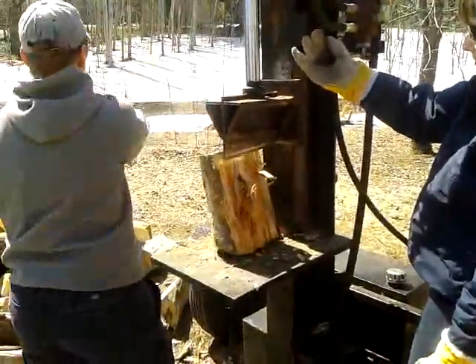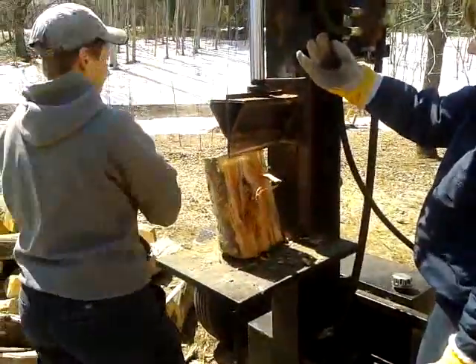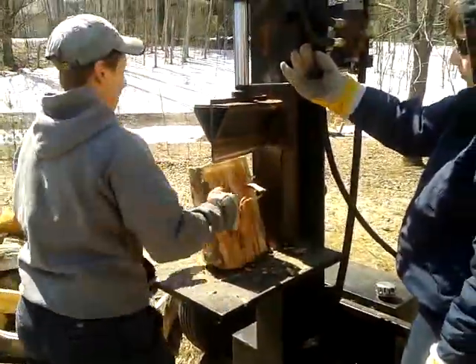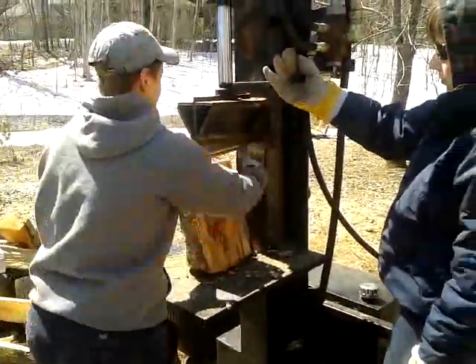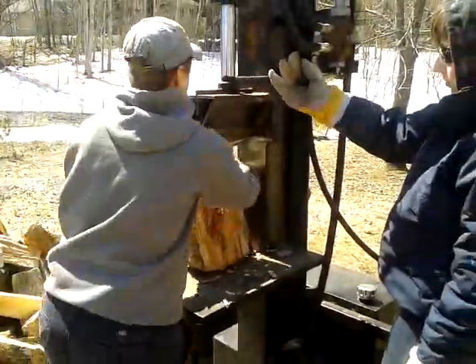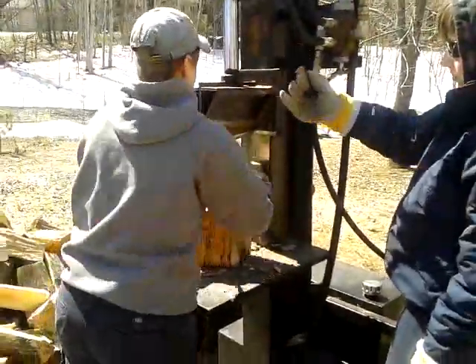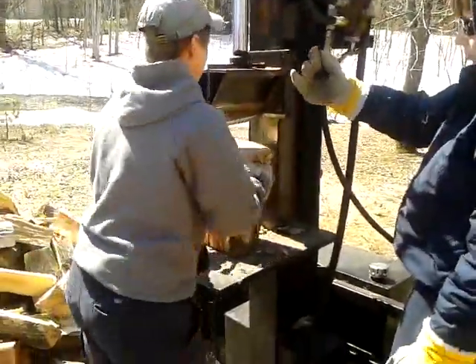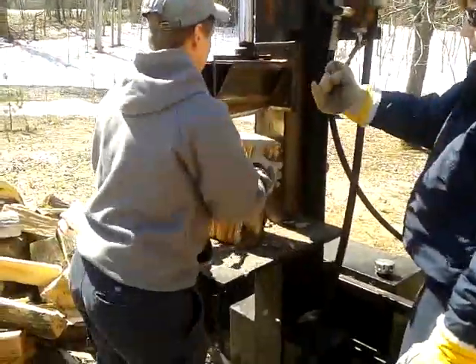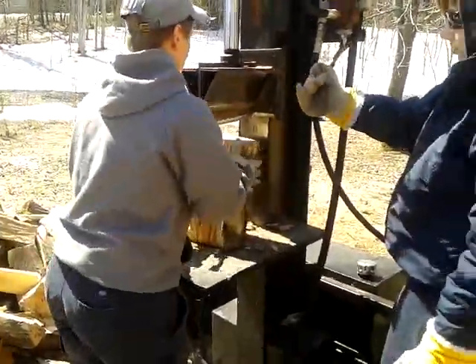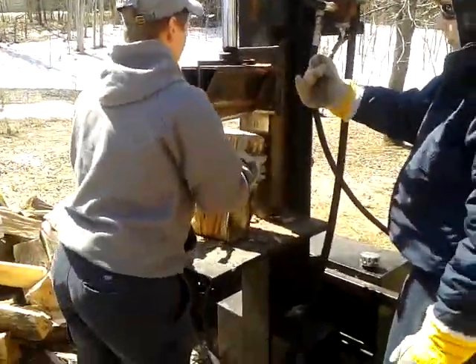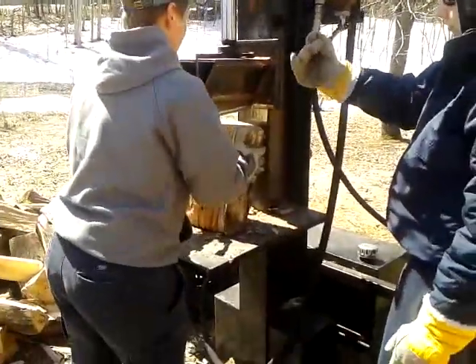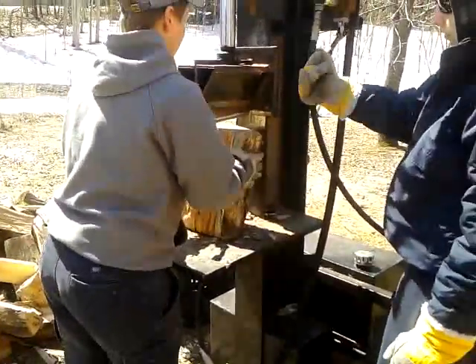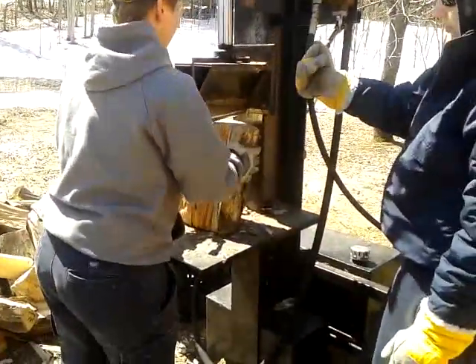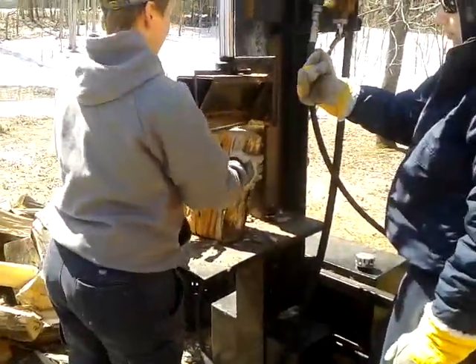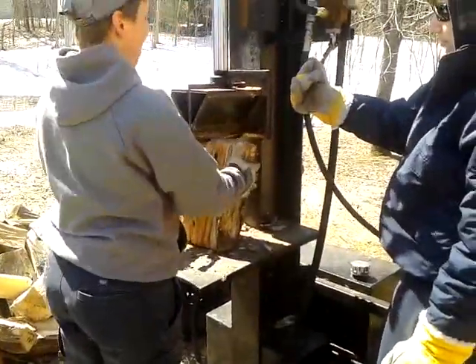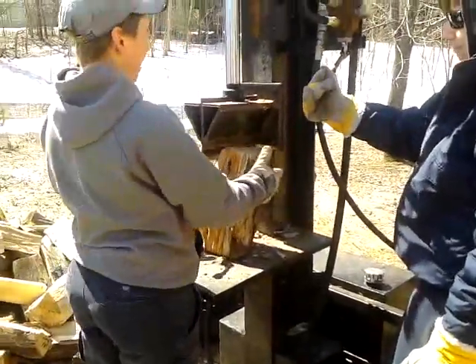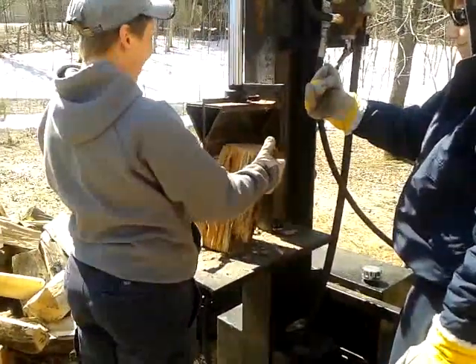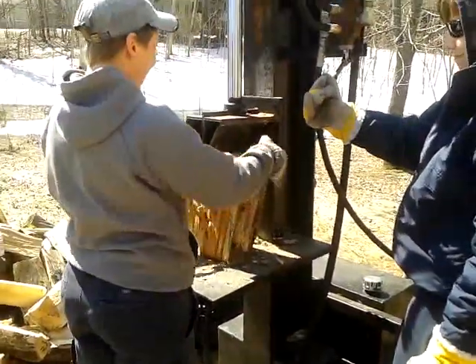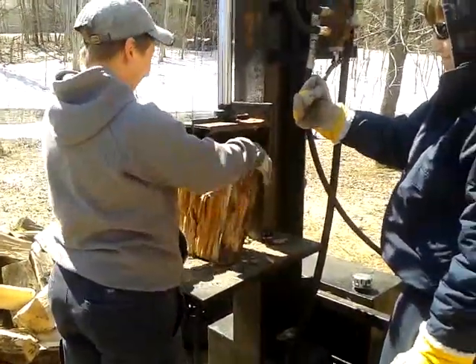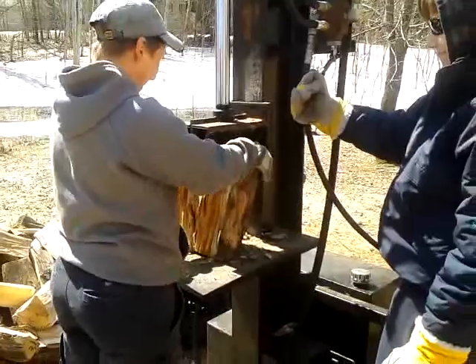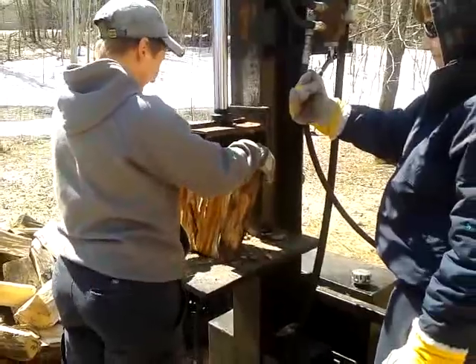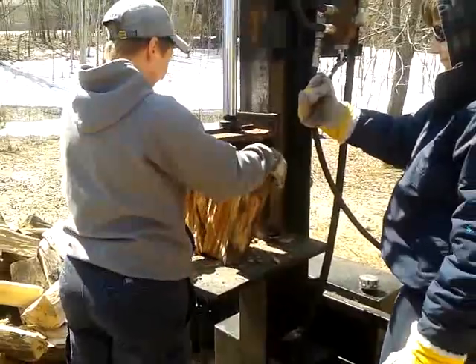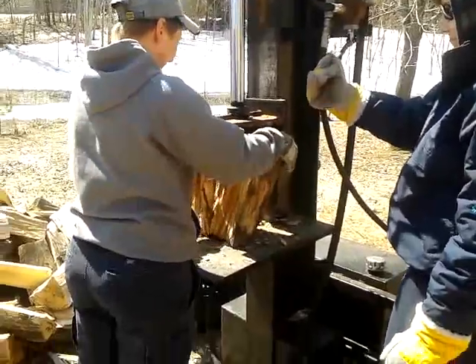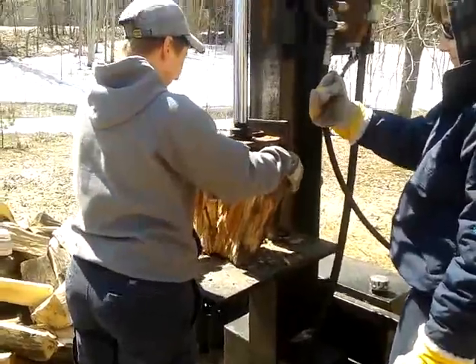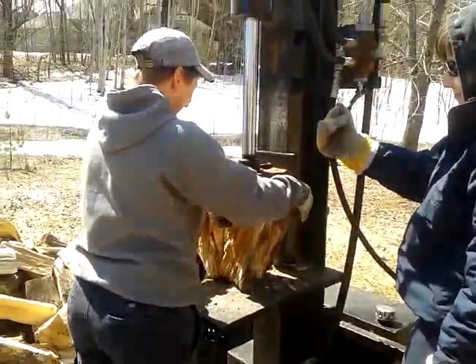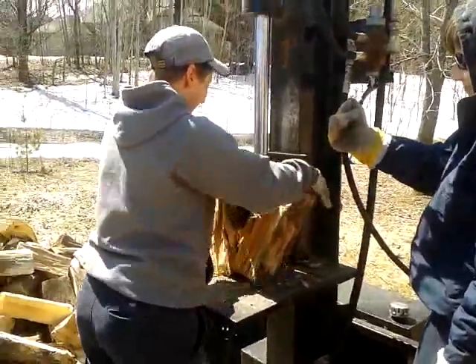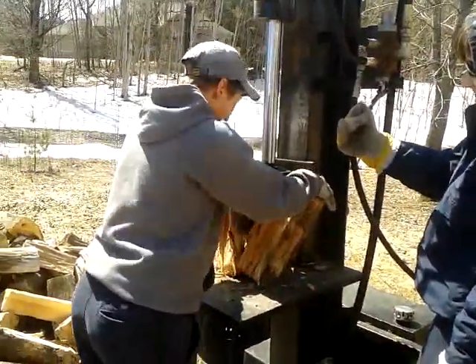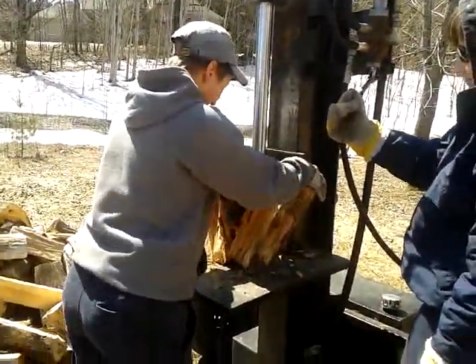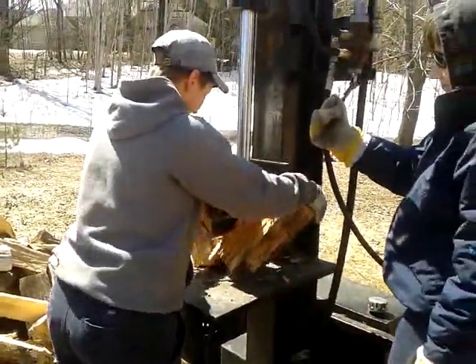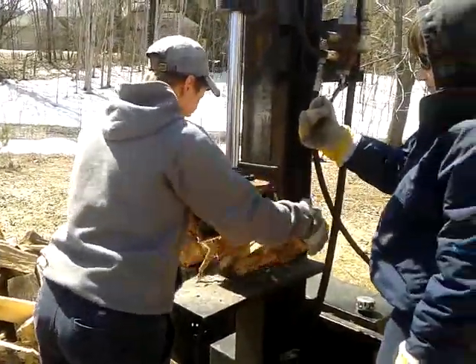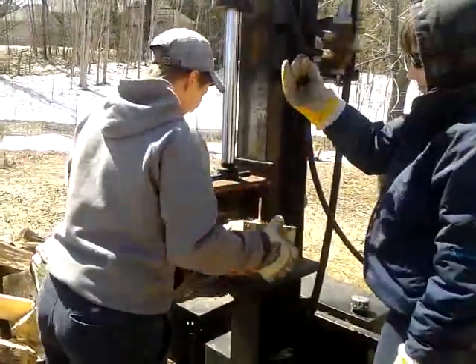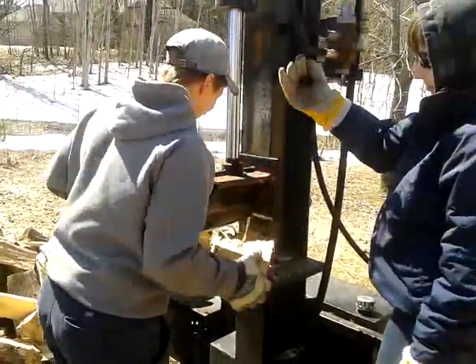It's only $400 an hour to rent this machine, so it should pay for itself pretty quickly.